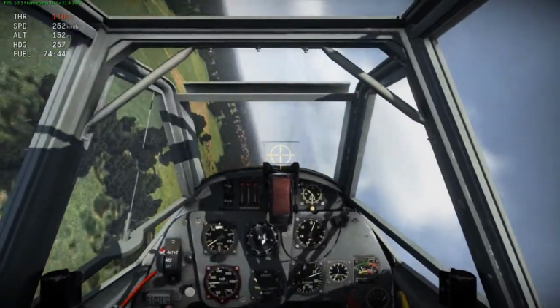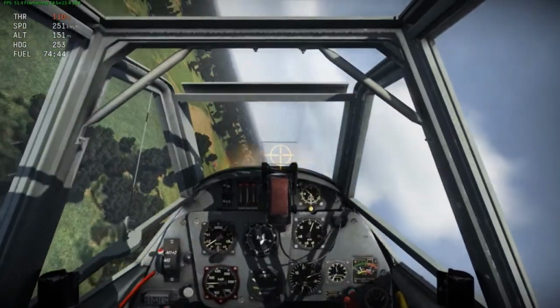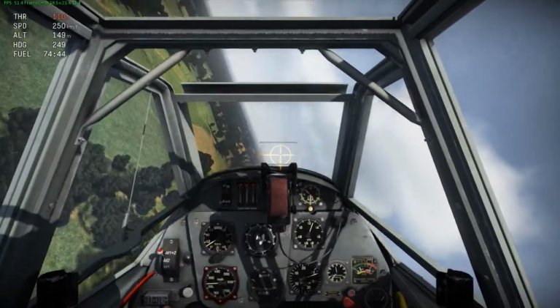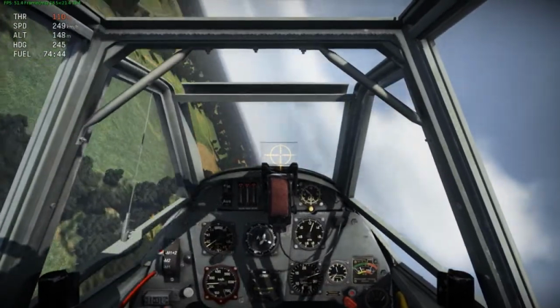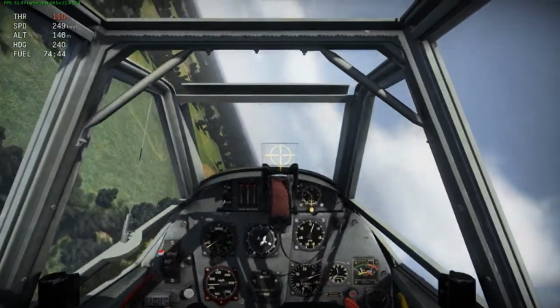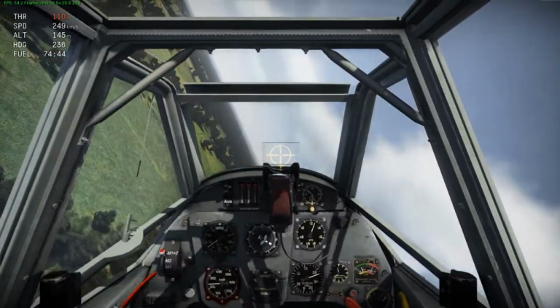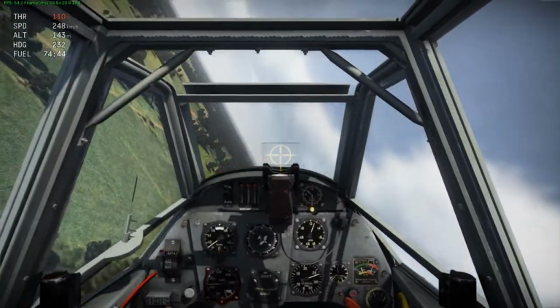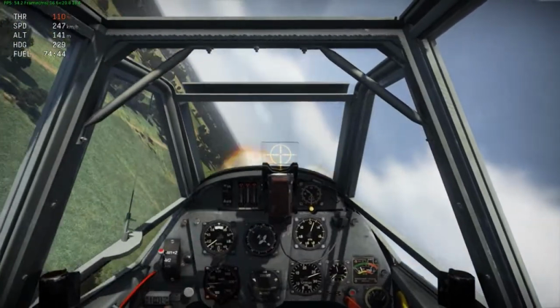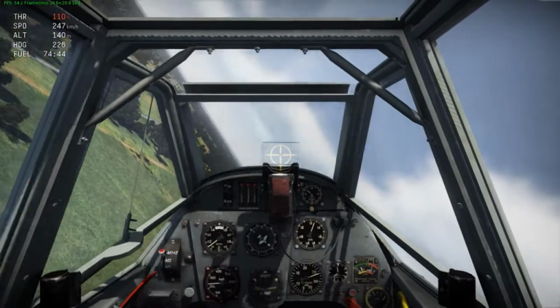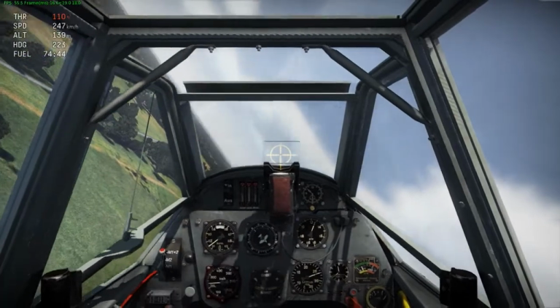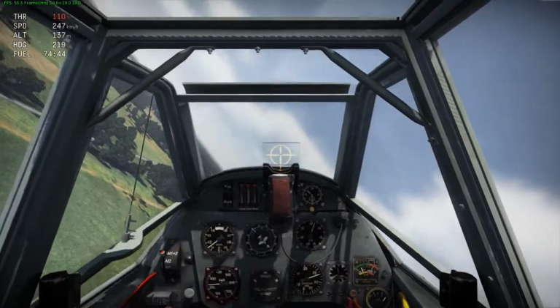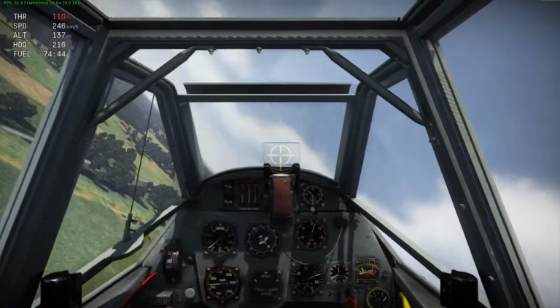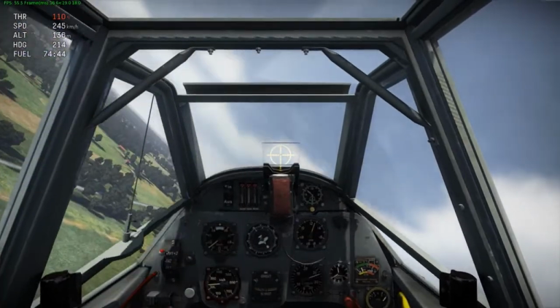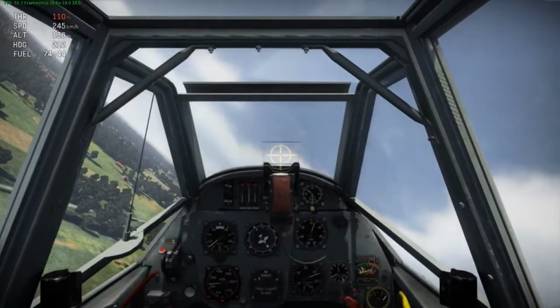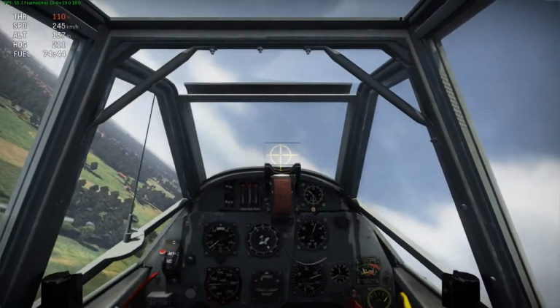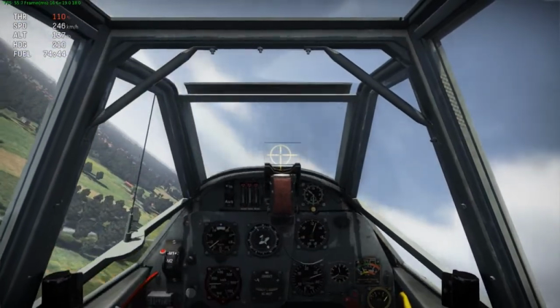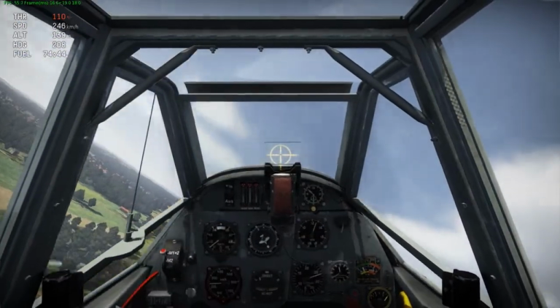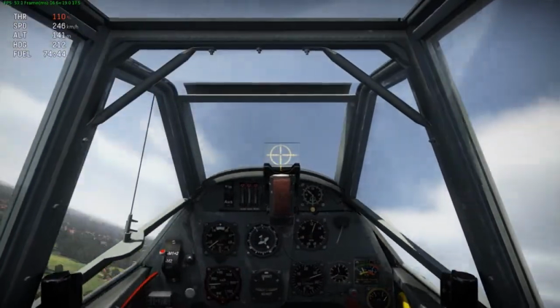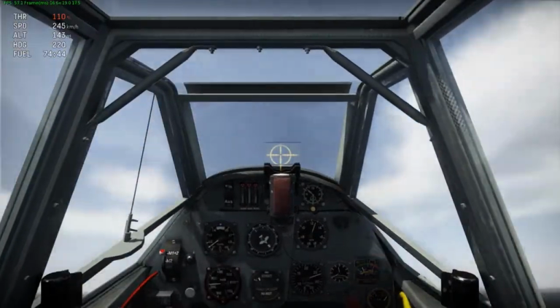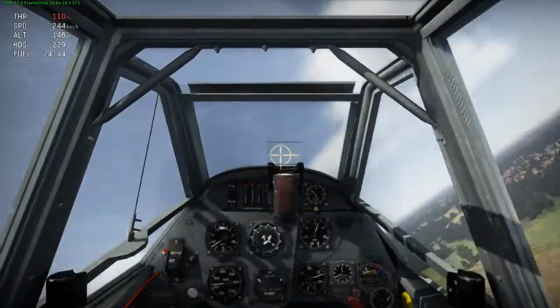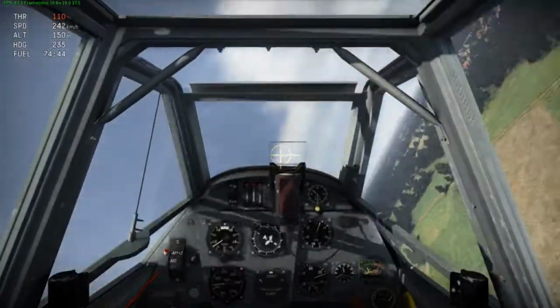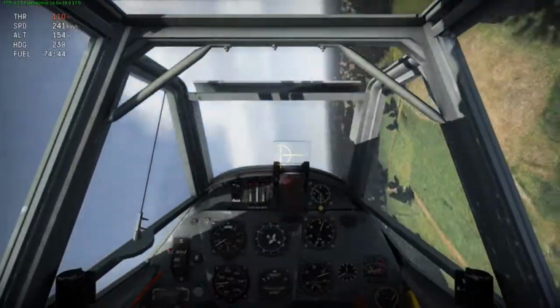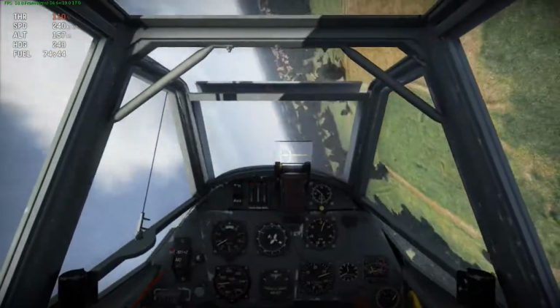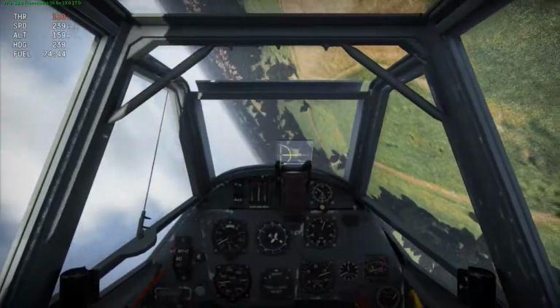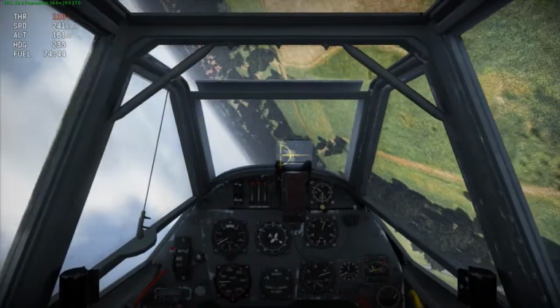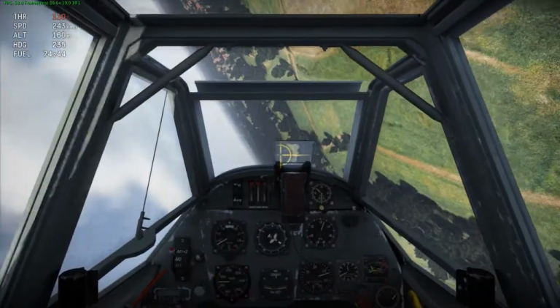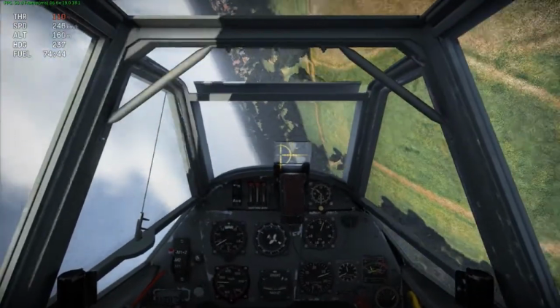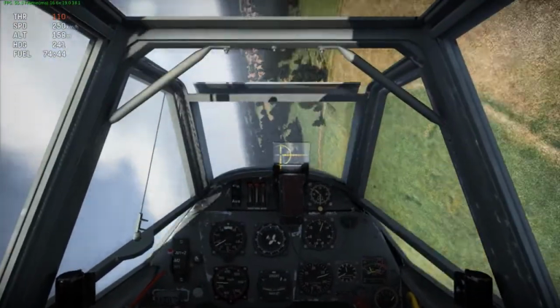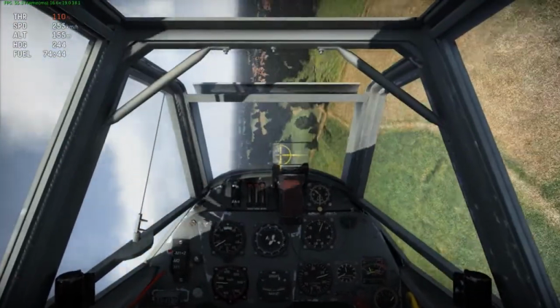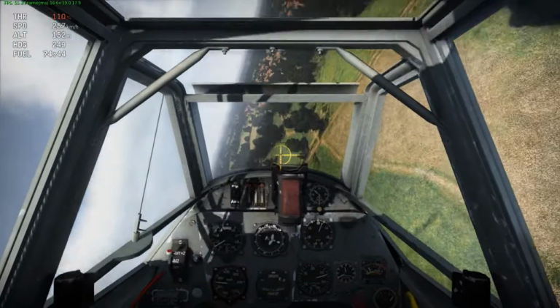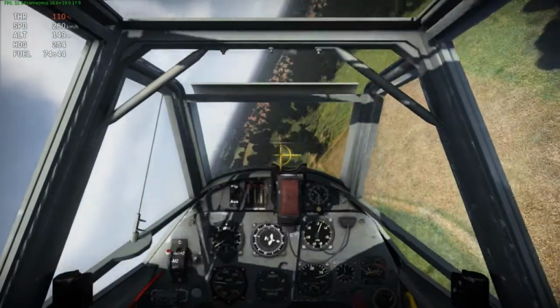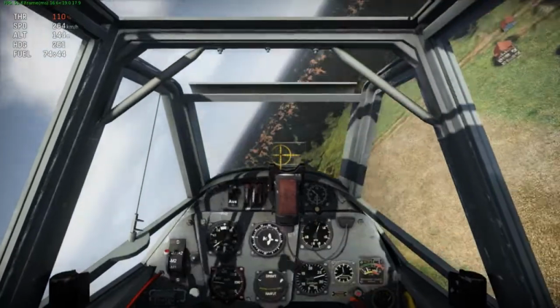That concludes this episode of War Thunder Flight Model Analyses. I hope you enjoyed and I'll see you in my next video.